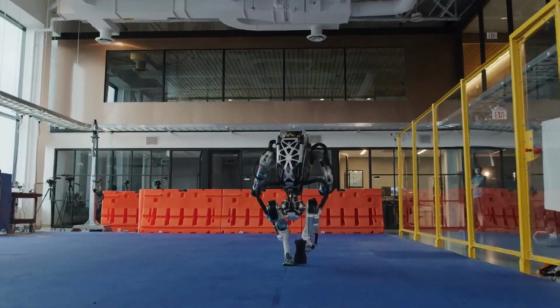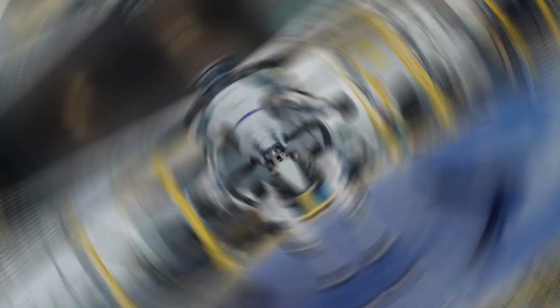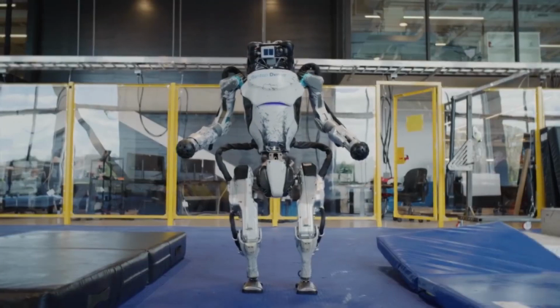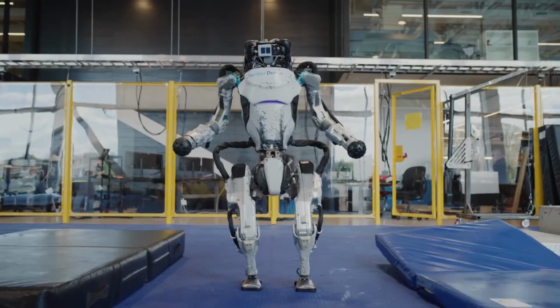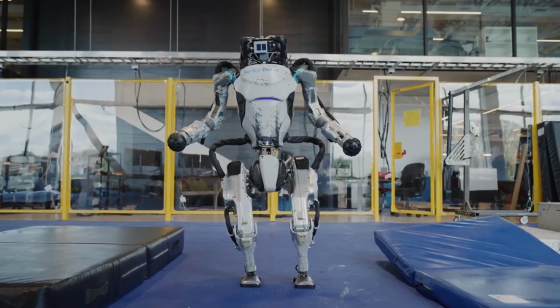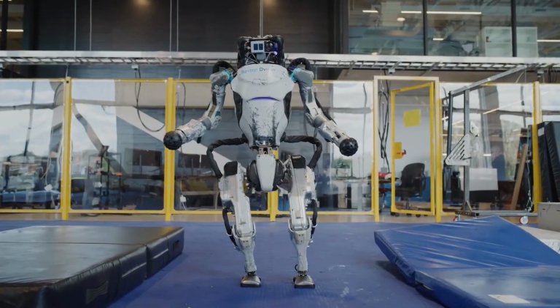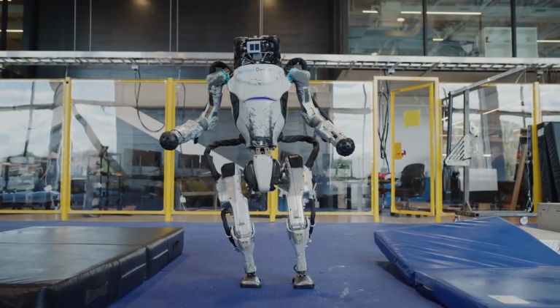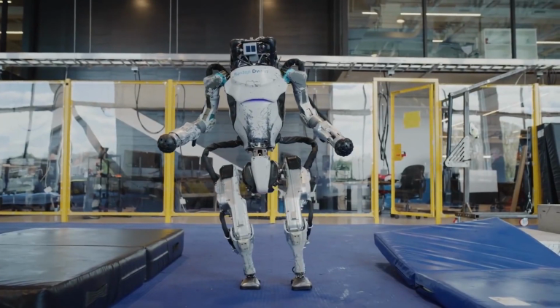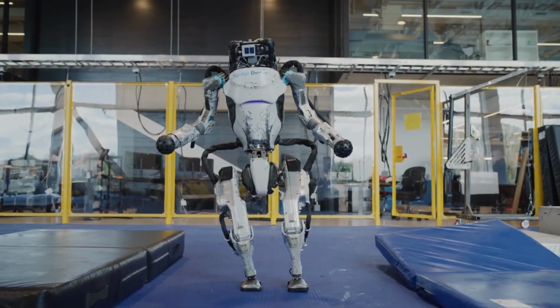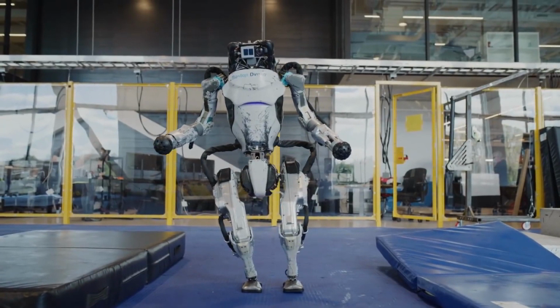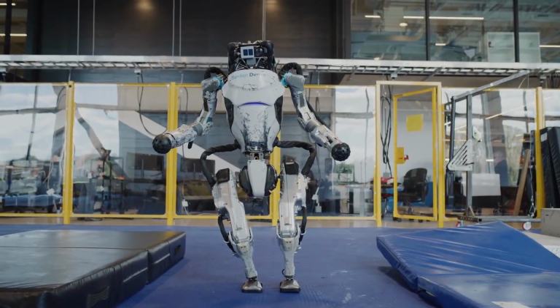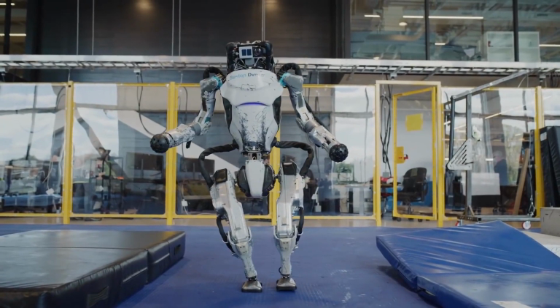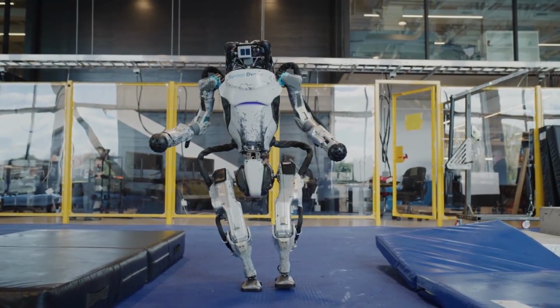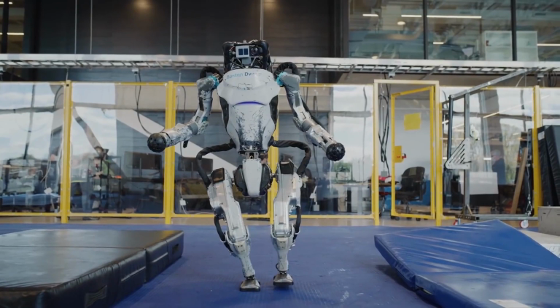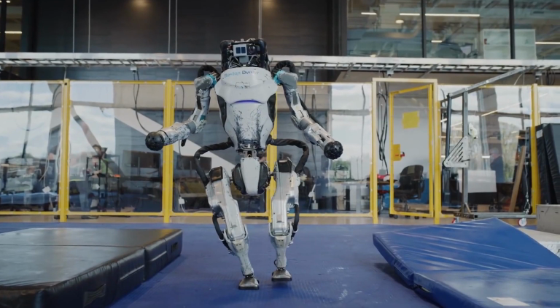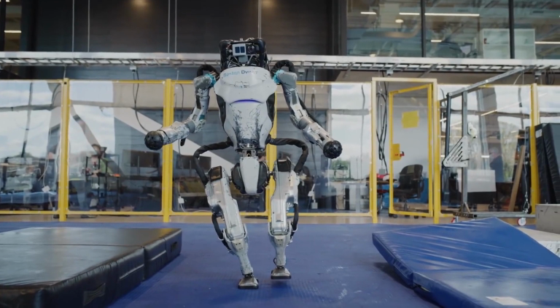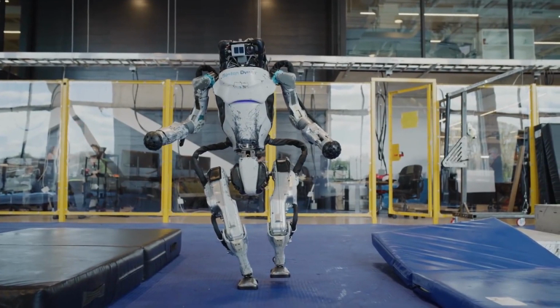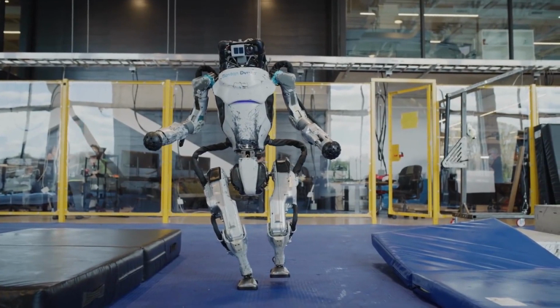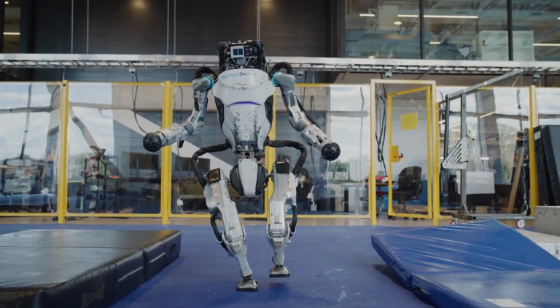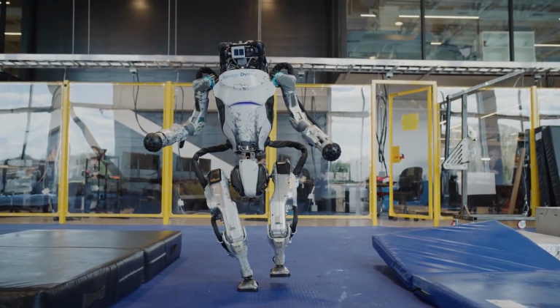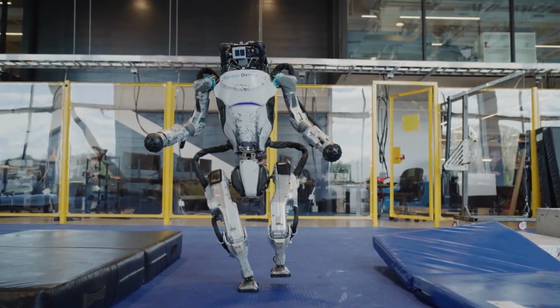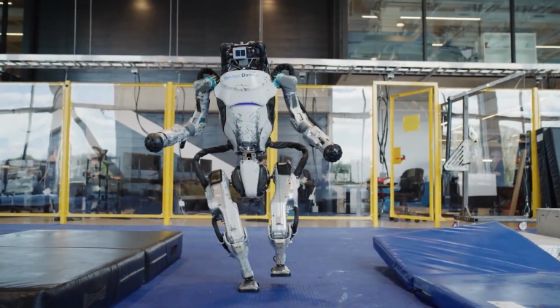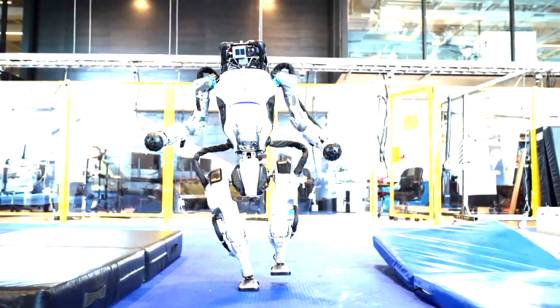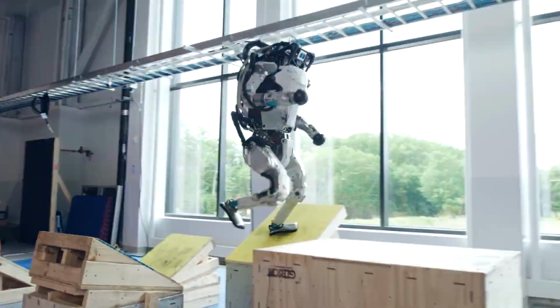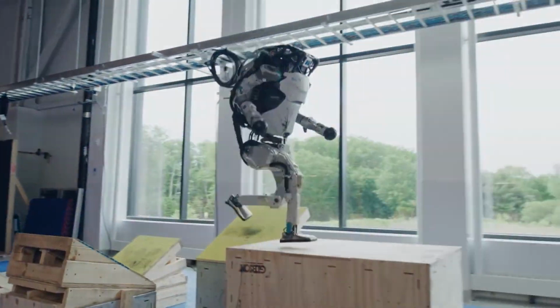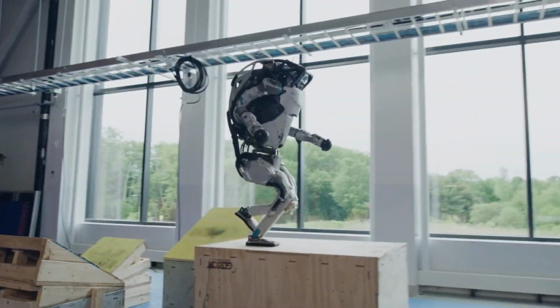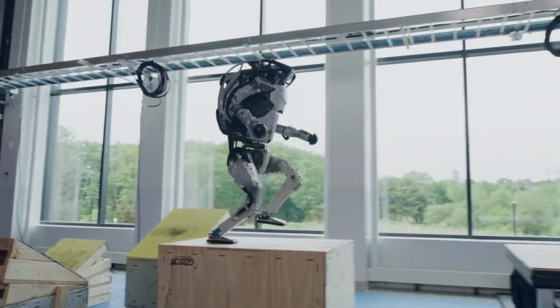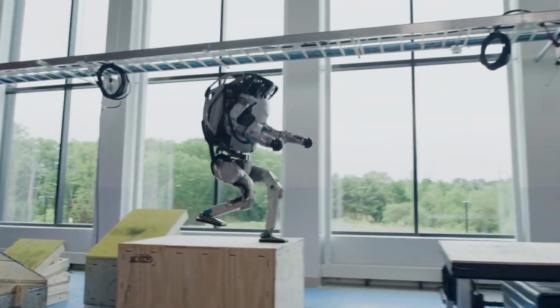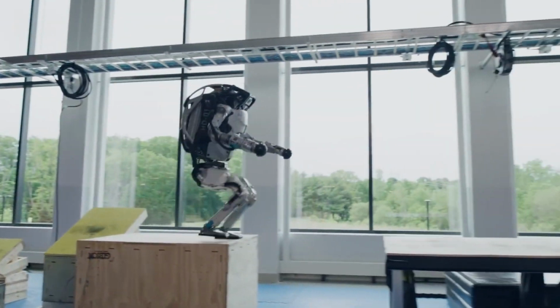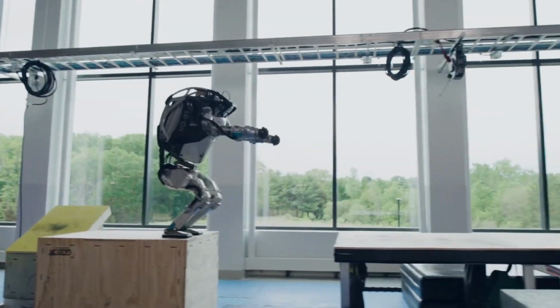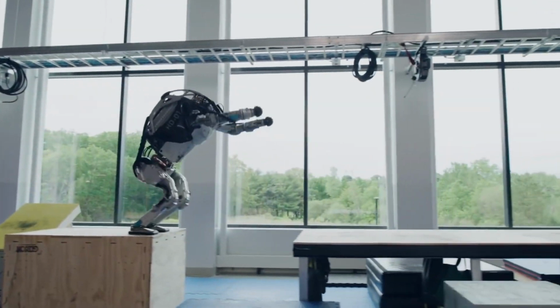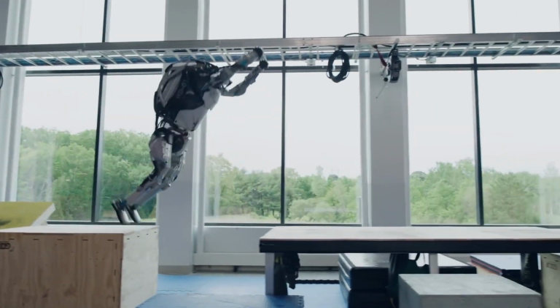So is this wonder robot going to make an entry into our homes soon? What are the challenges it faces?